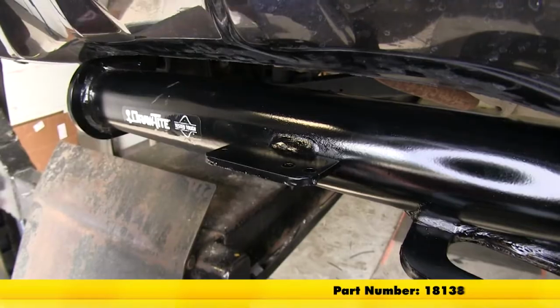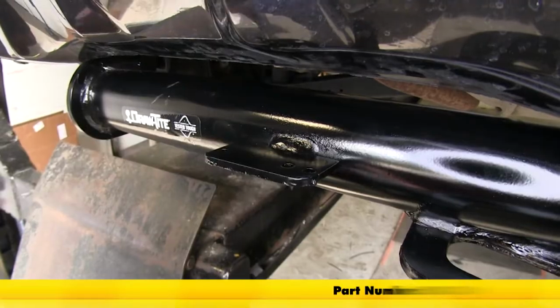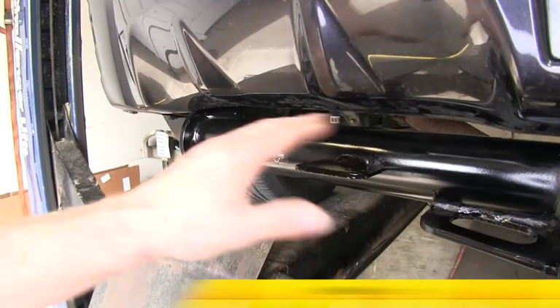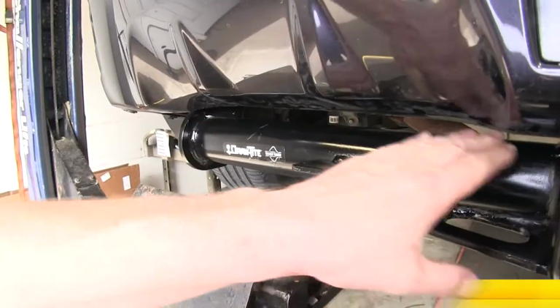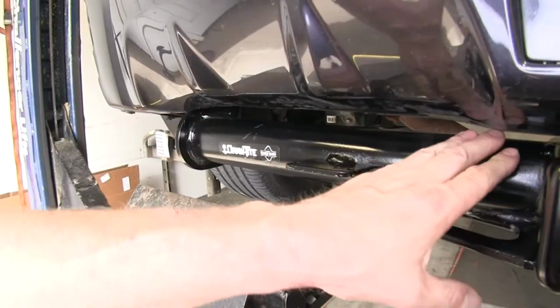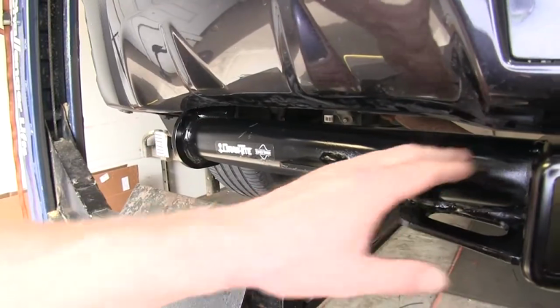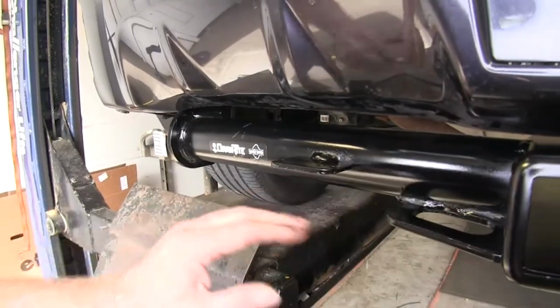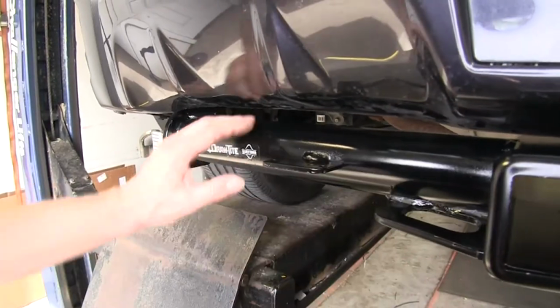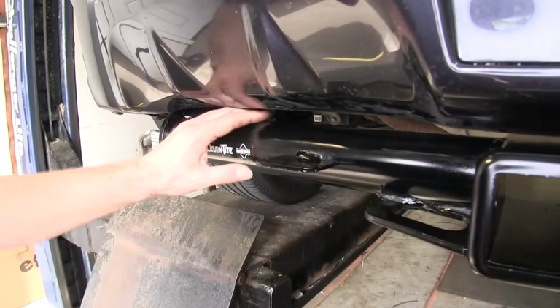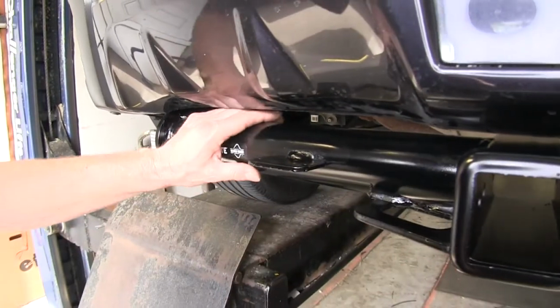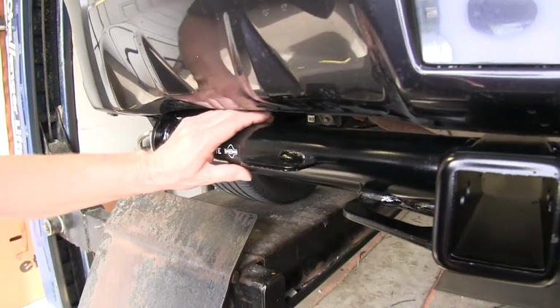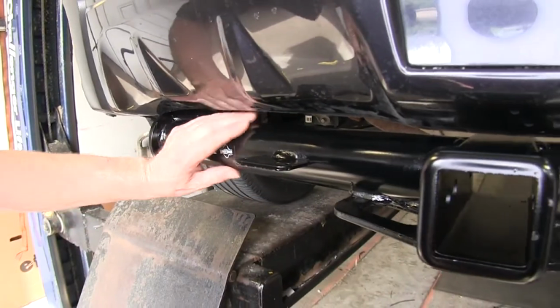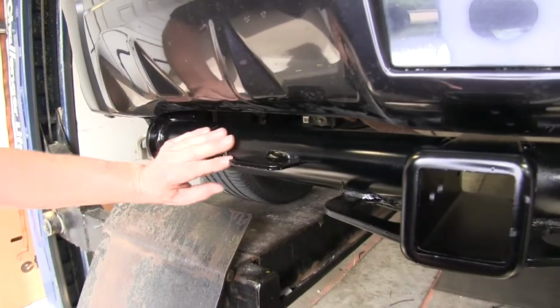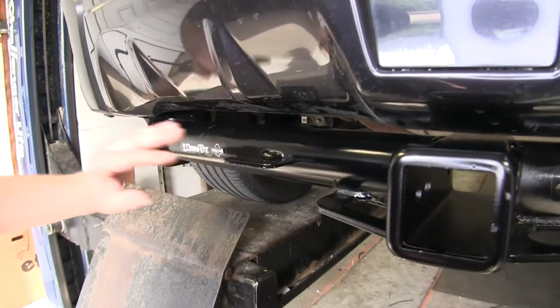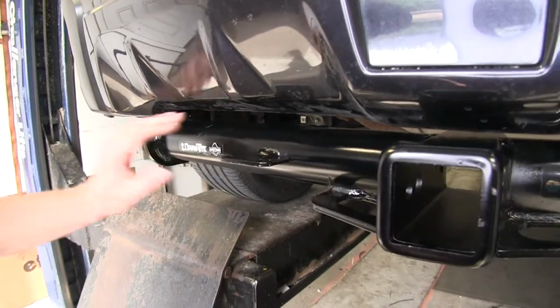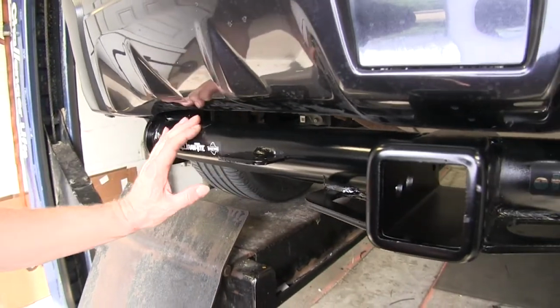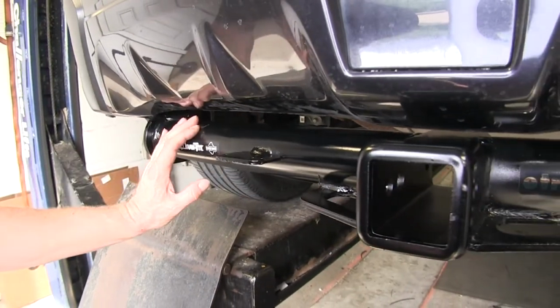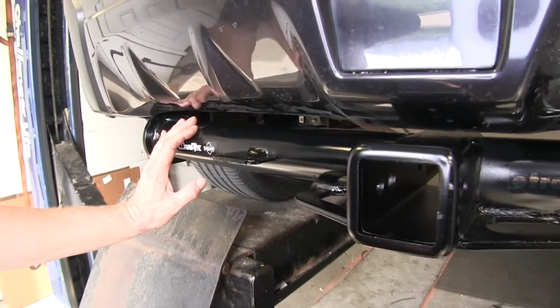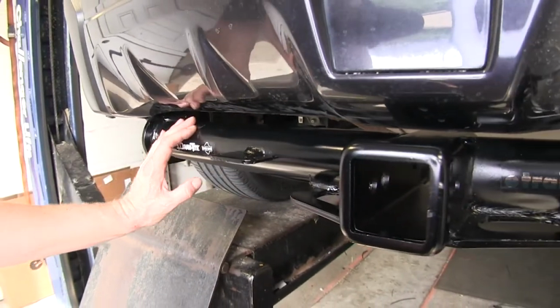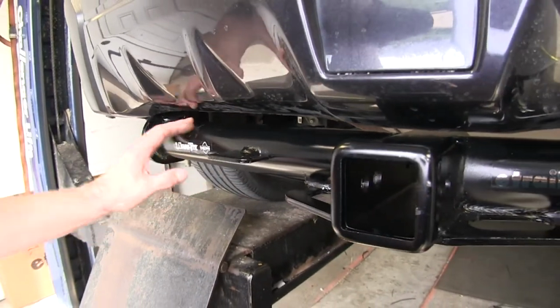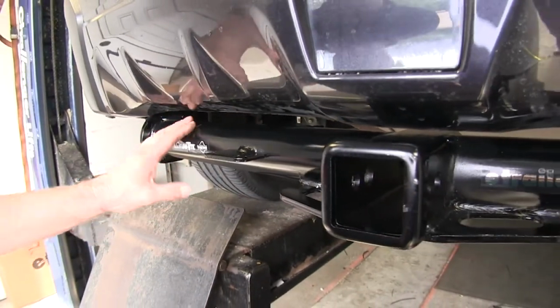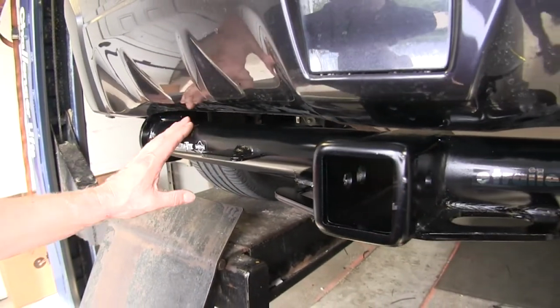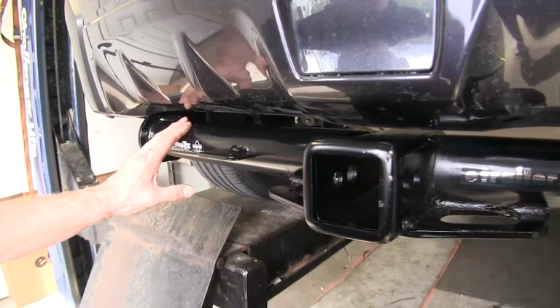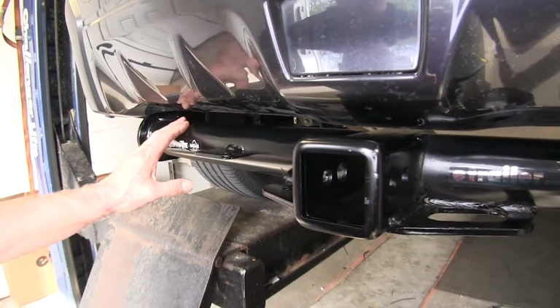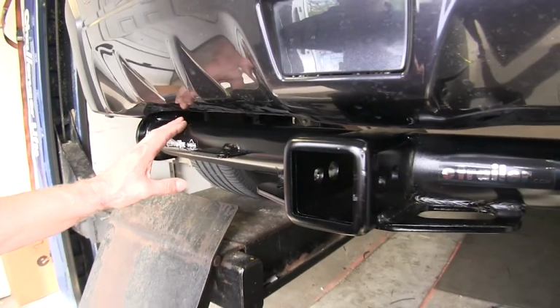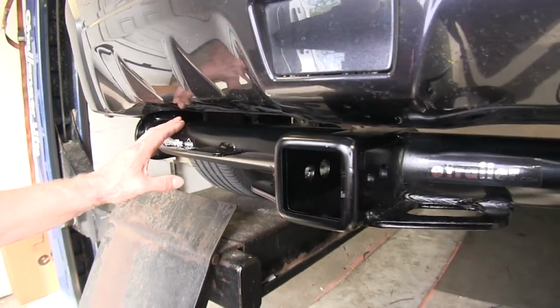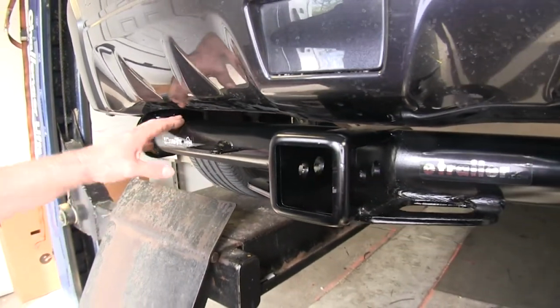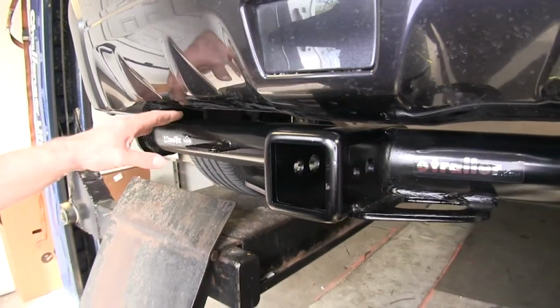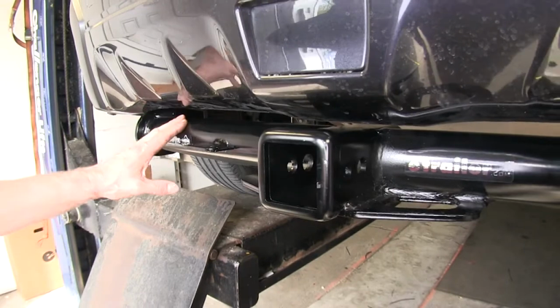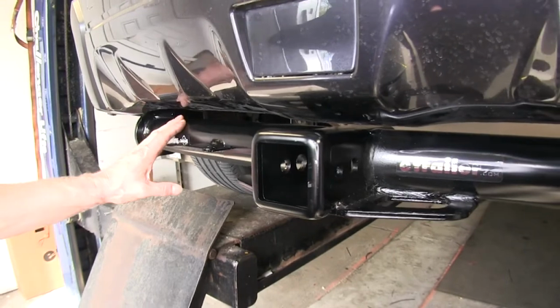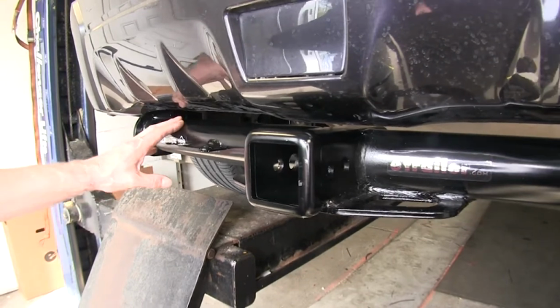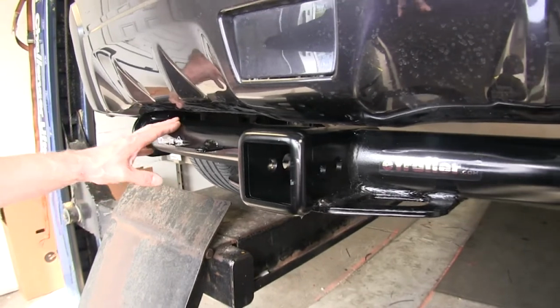The body of your hitch has a round tube shape to it, which is really popular, and it's all protected by a powder coat finish.